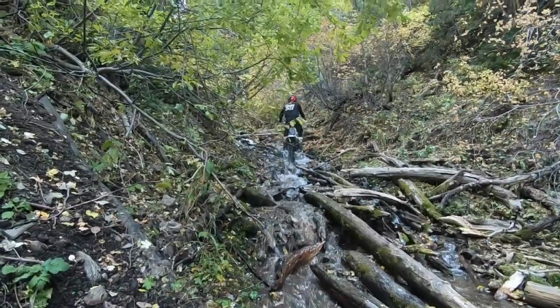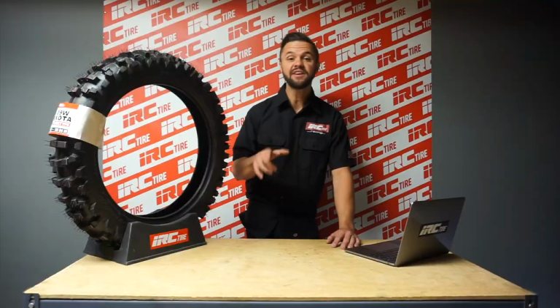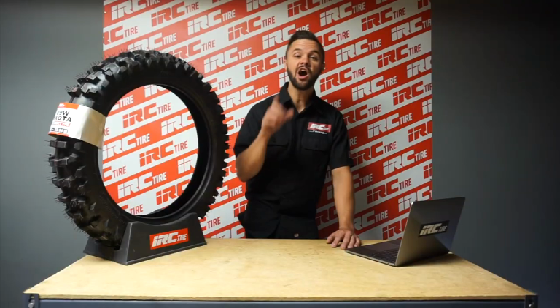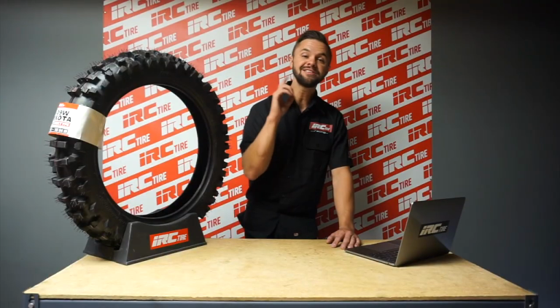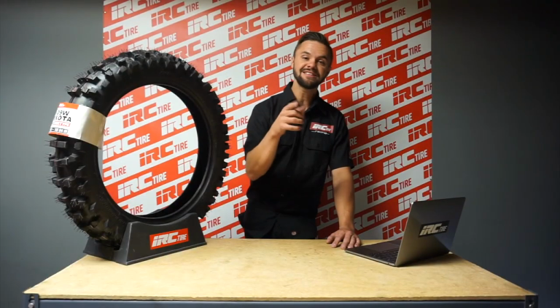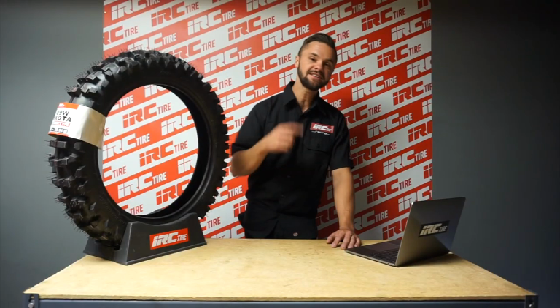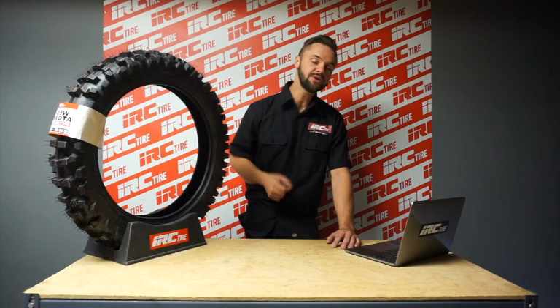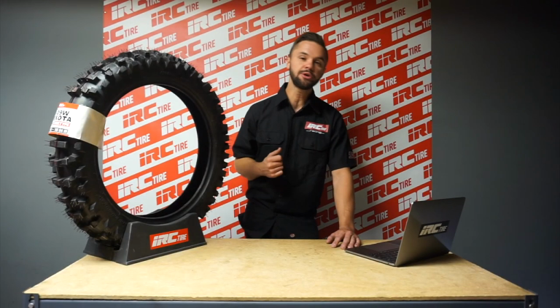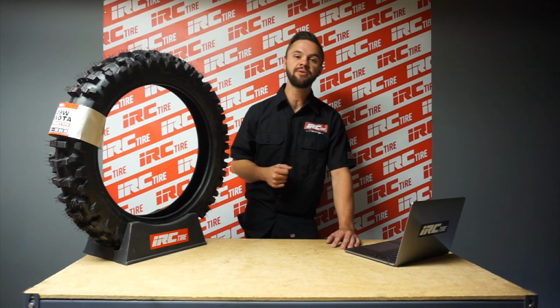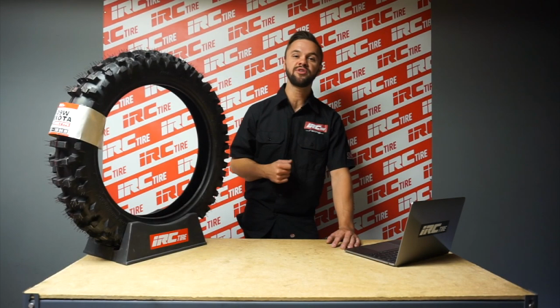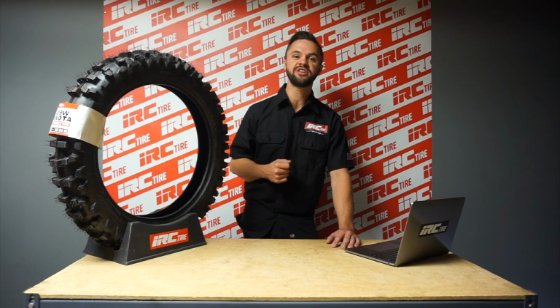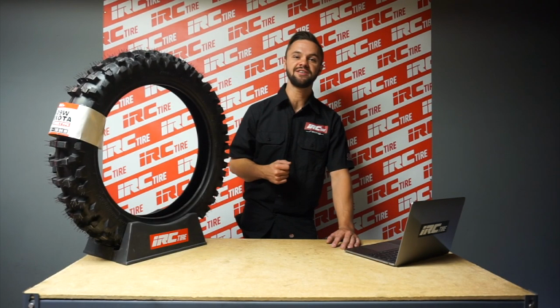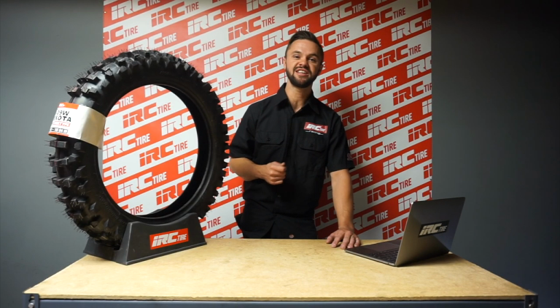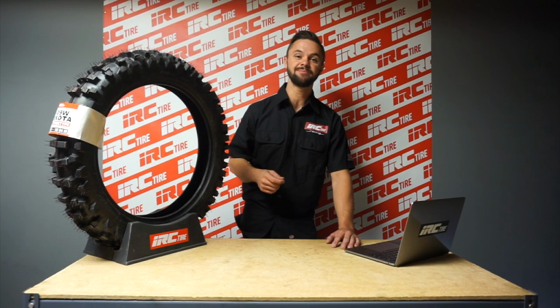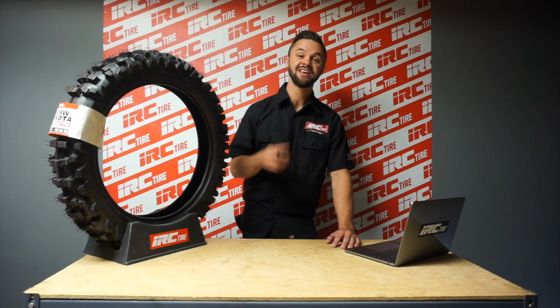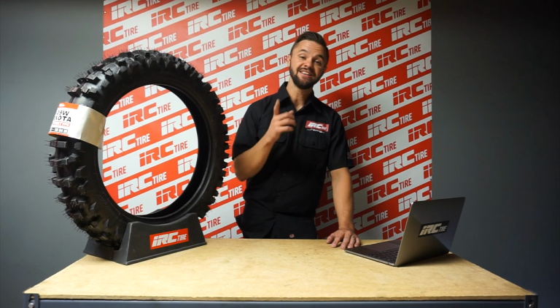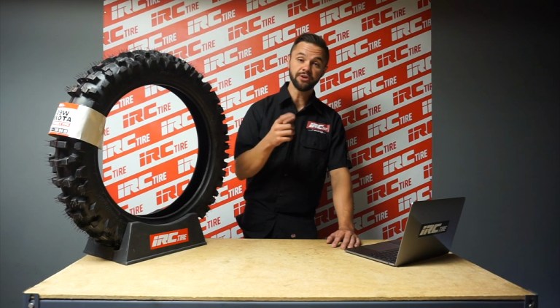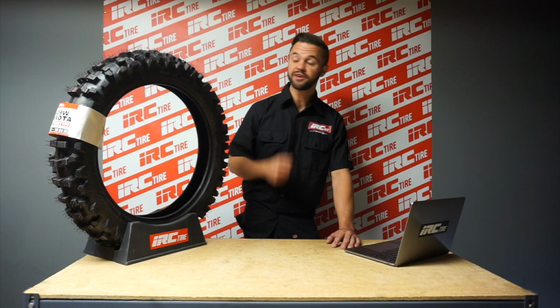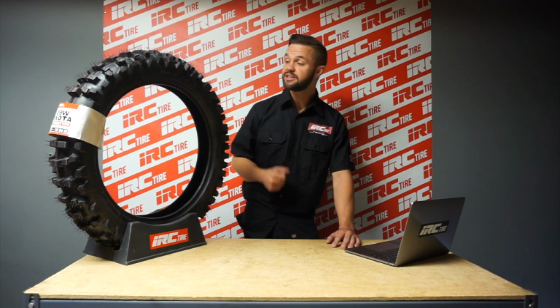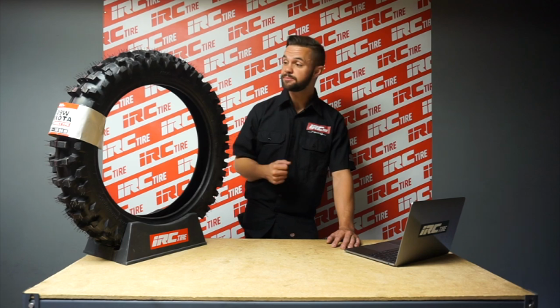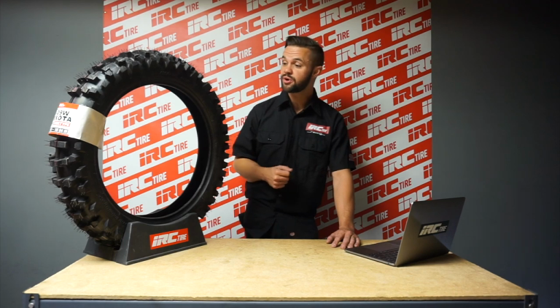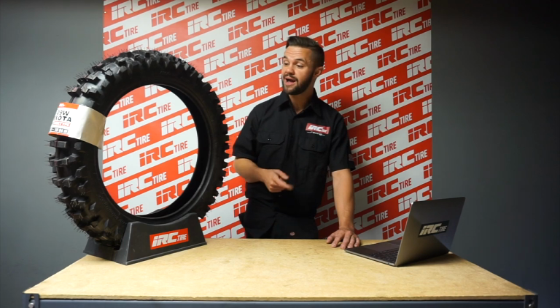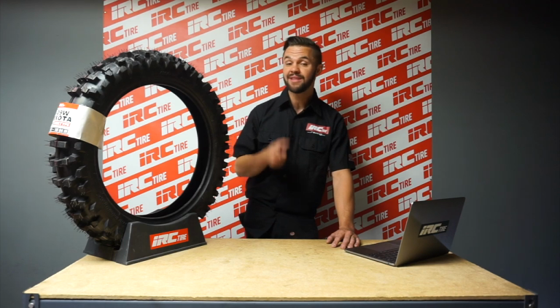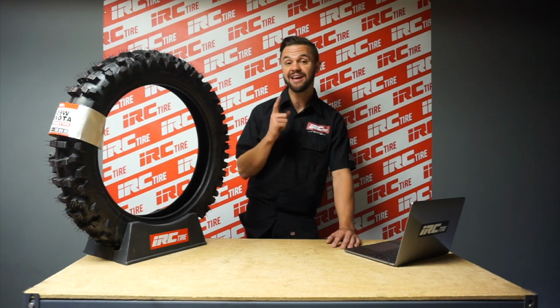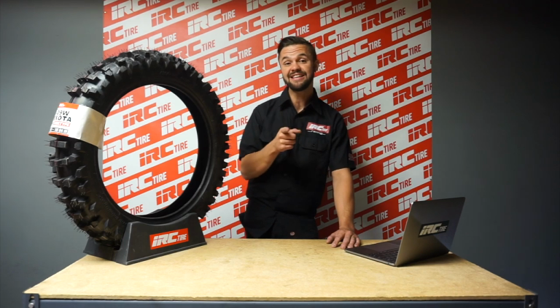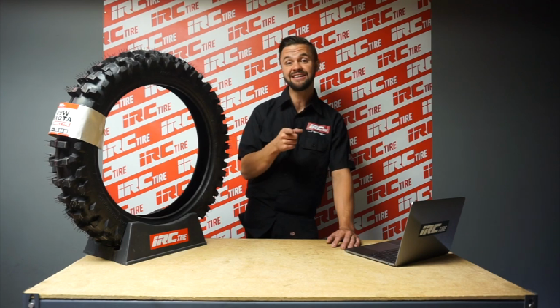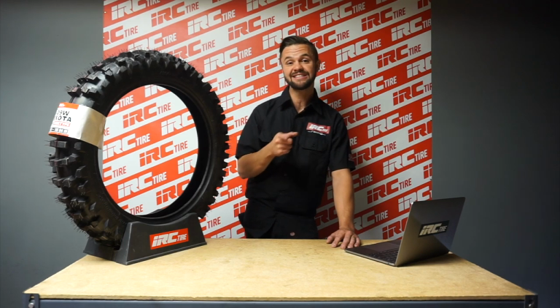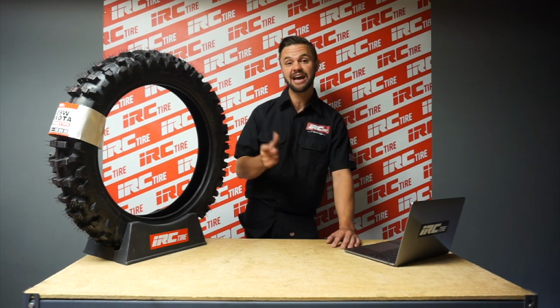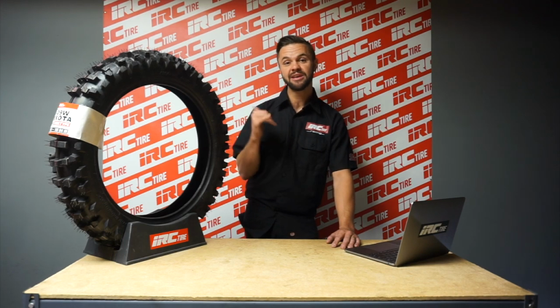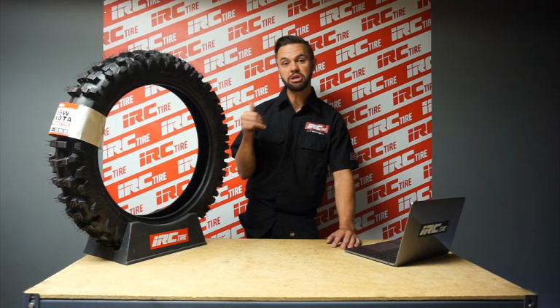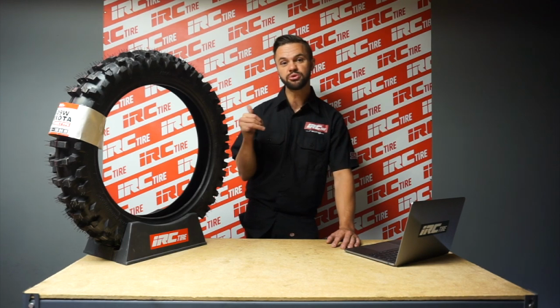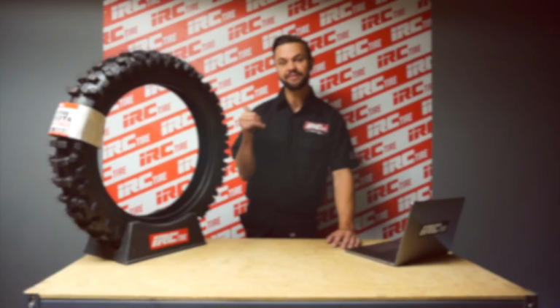In the comments, let us know your preferred tire setups. Don't forget to subscribe, and until next time, keep shredding.